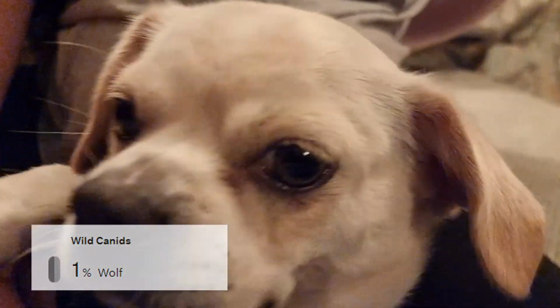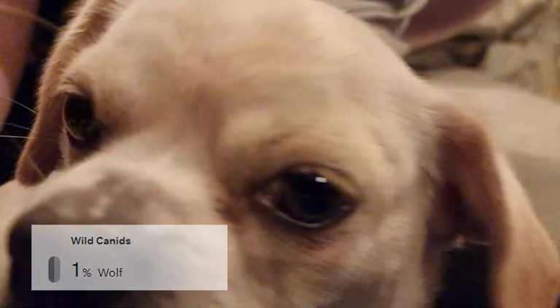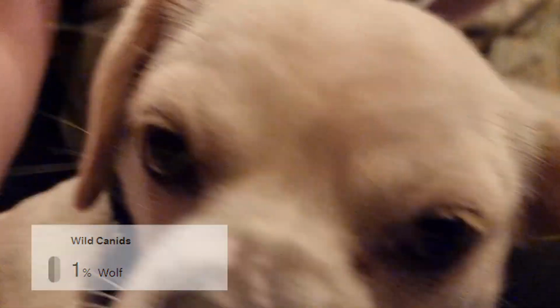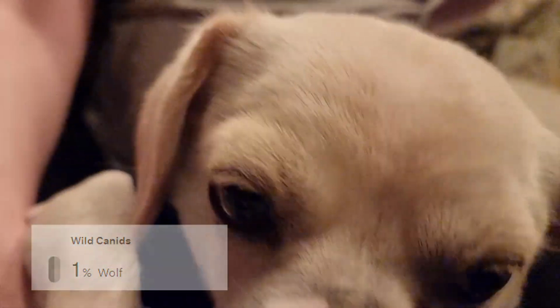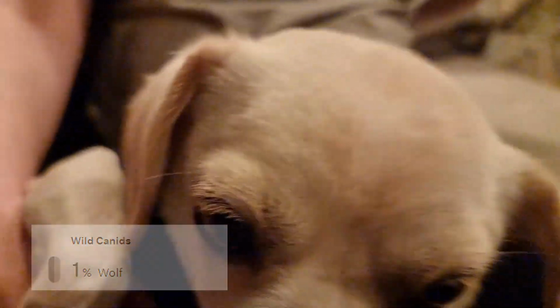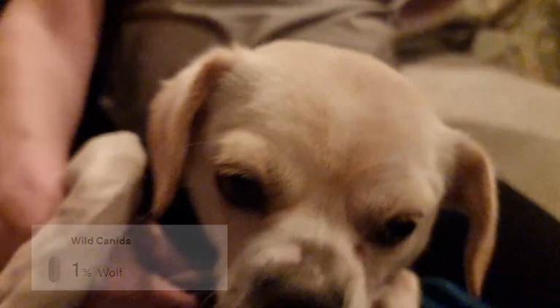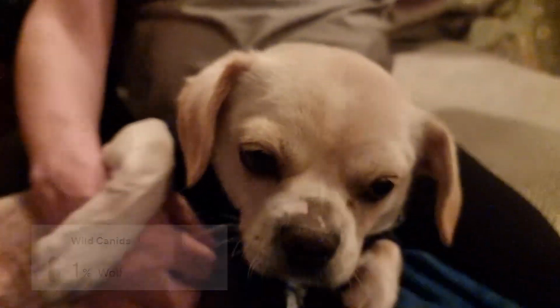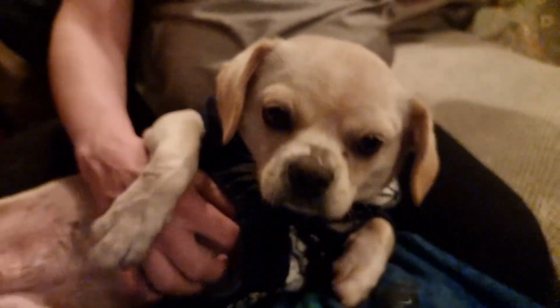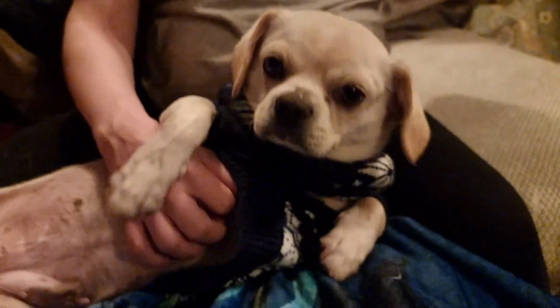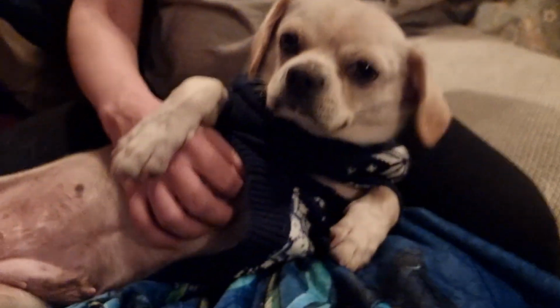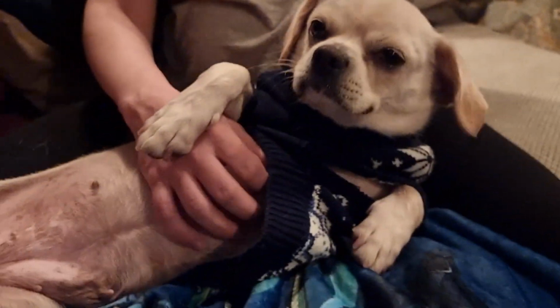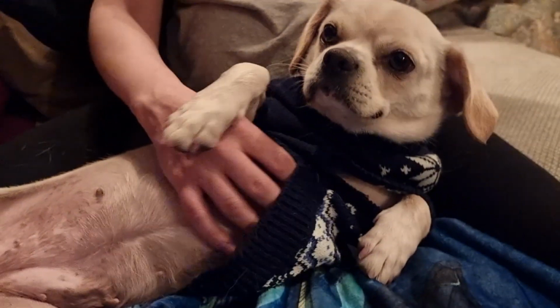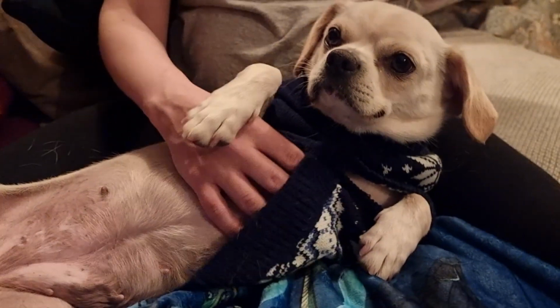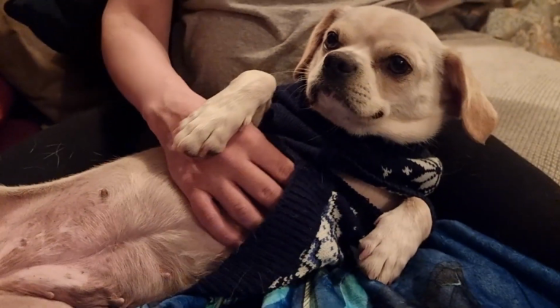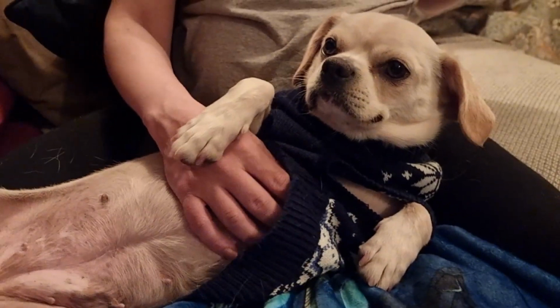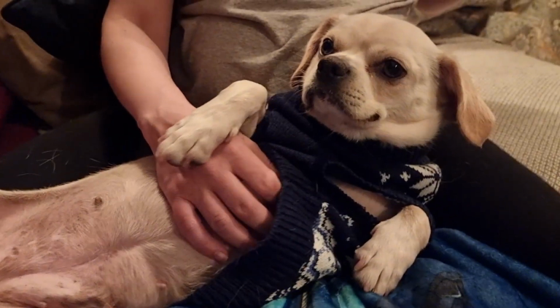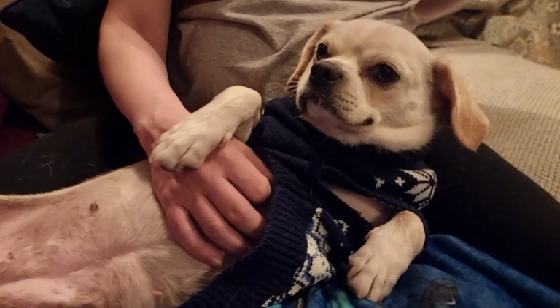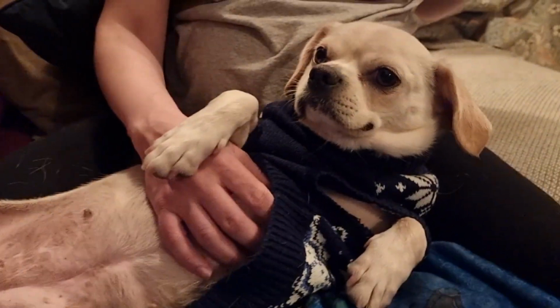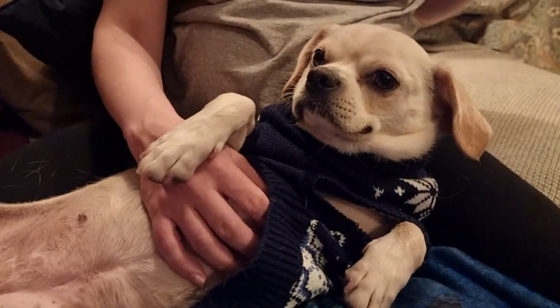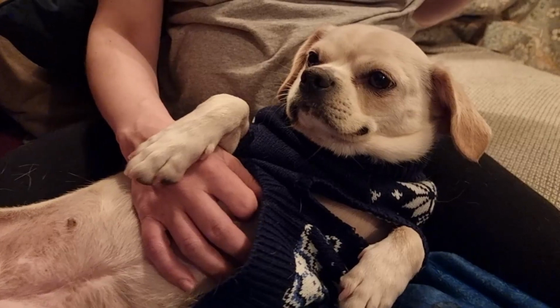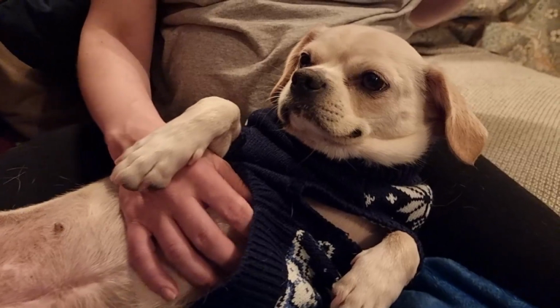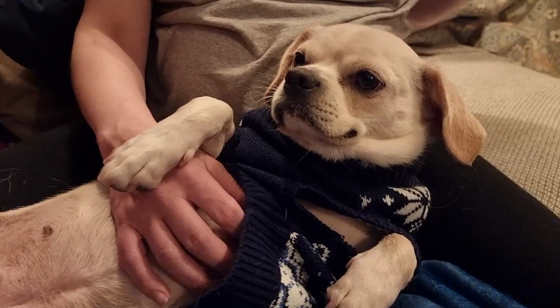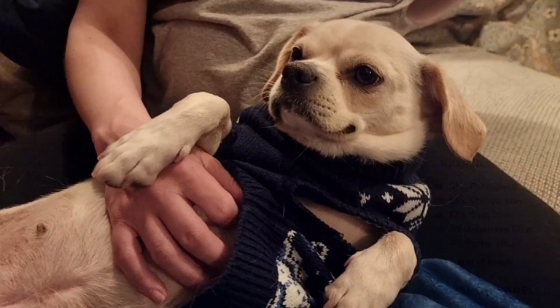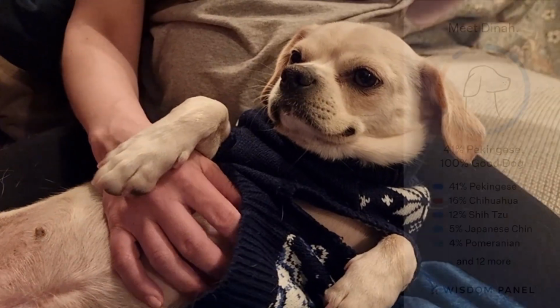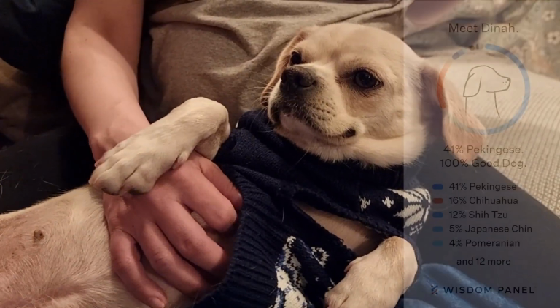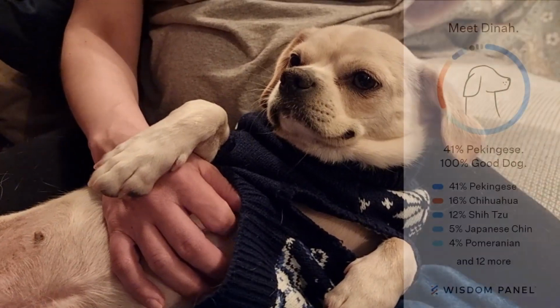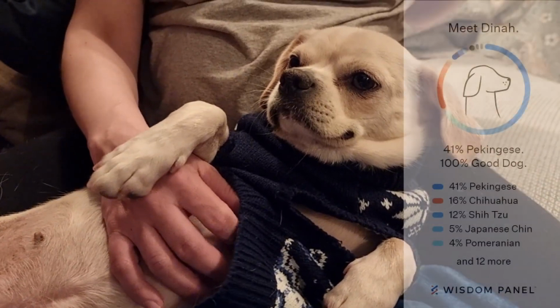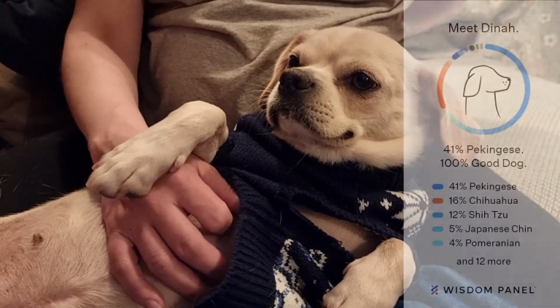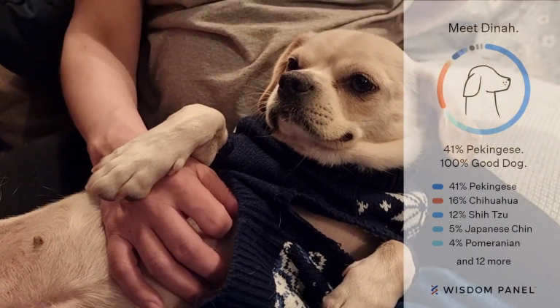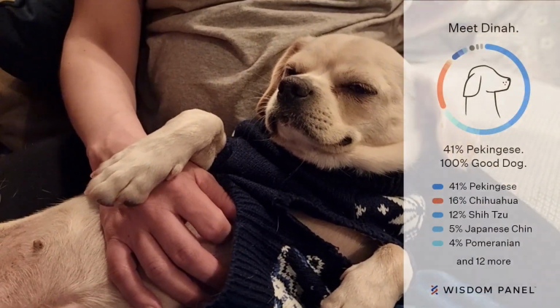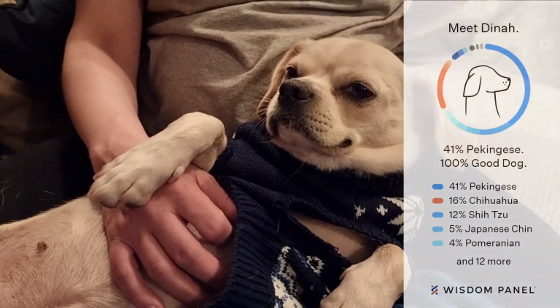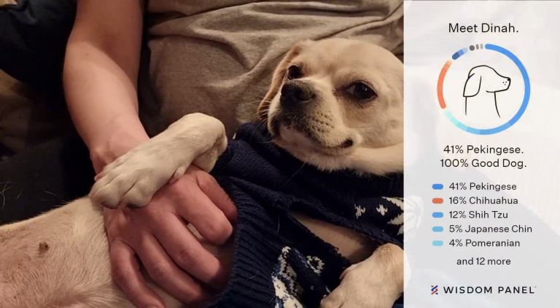You're 1% wolf, Dina. Wow — 1% wolf. This is very exciting.